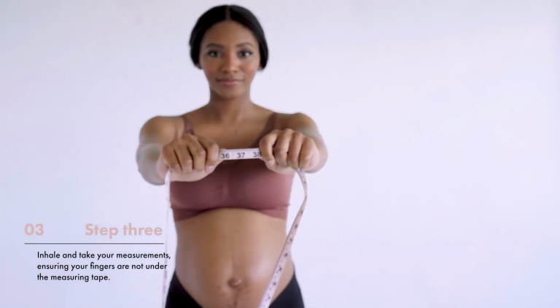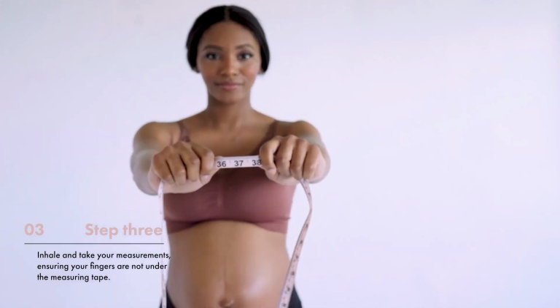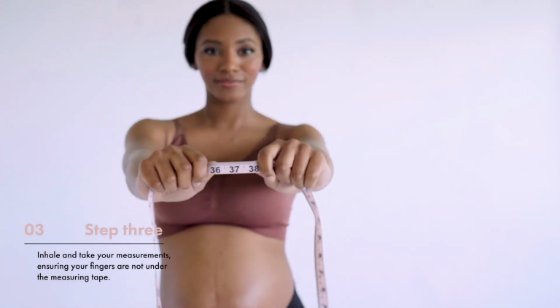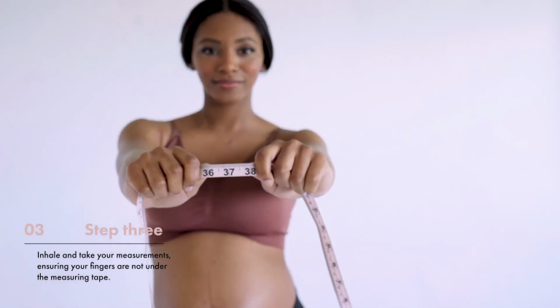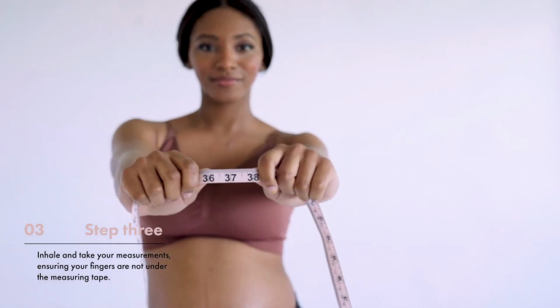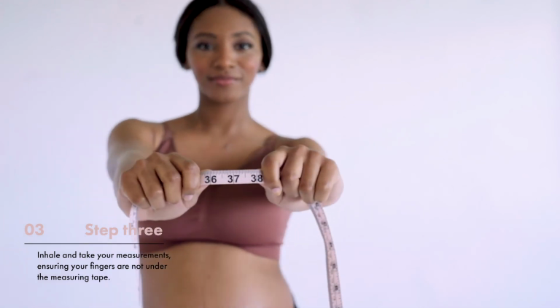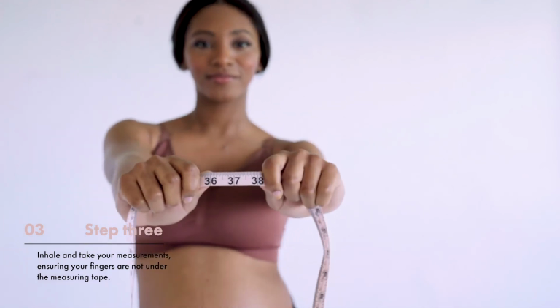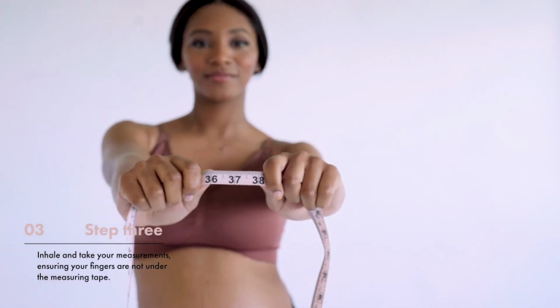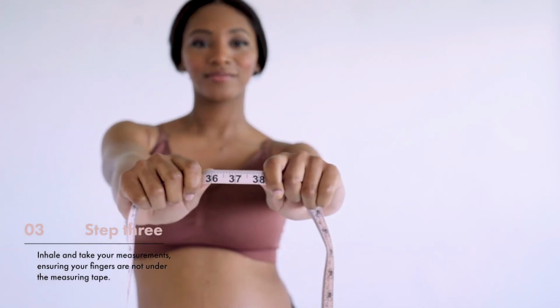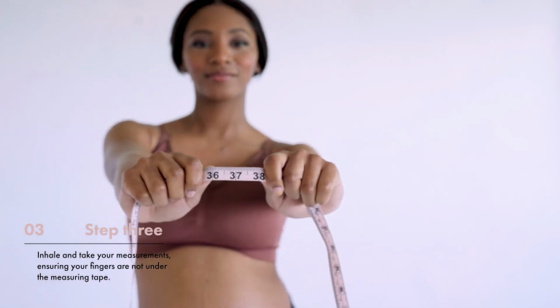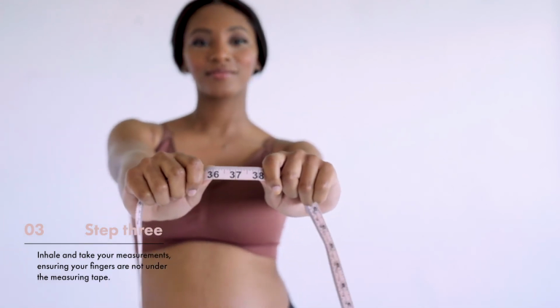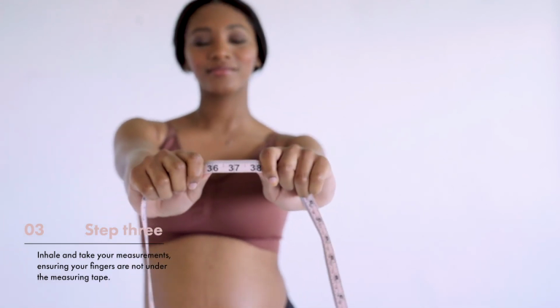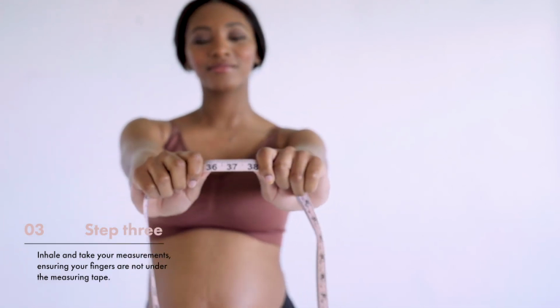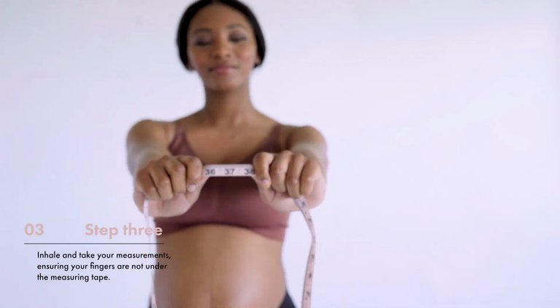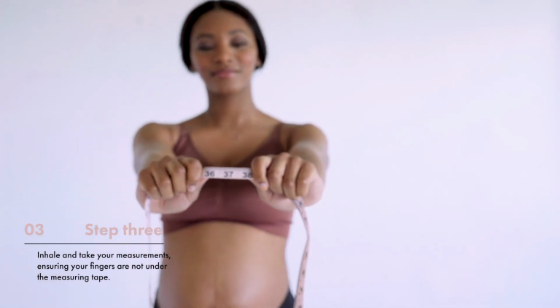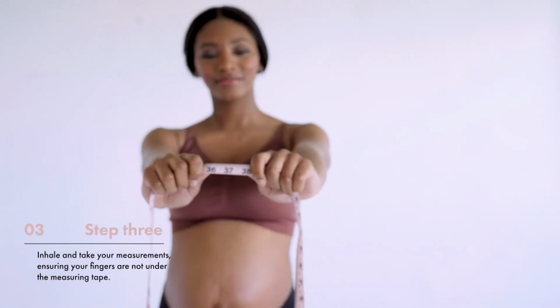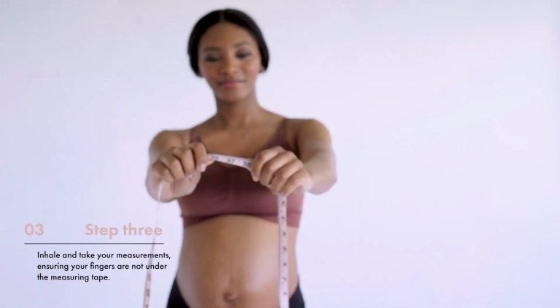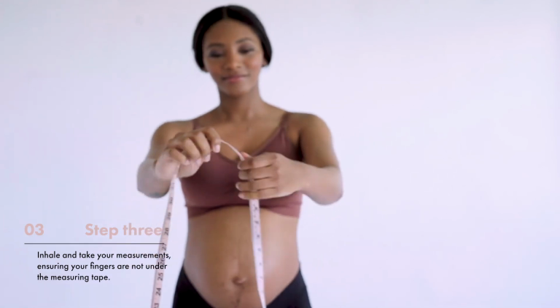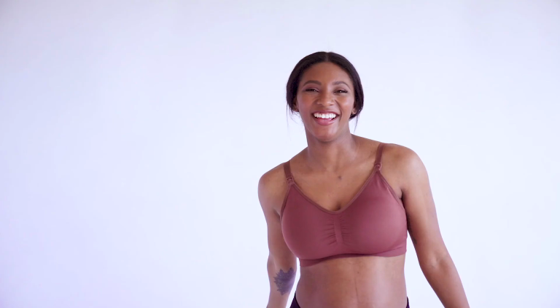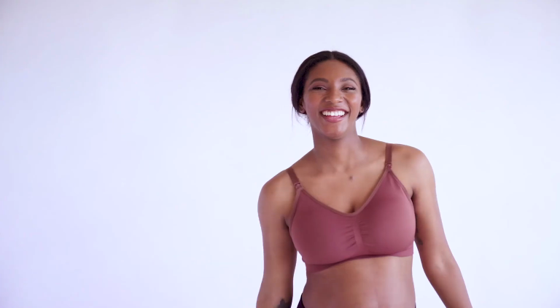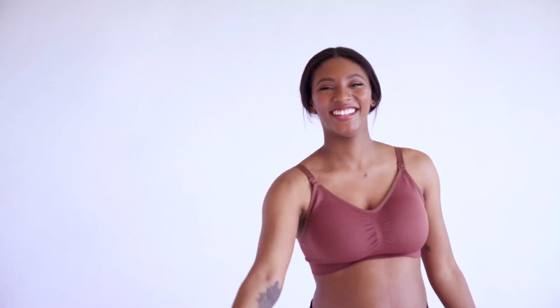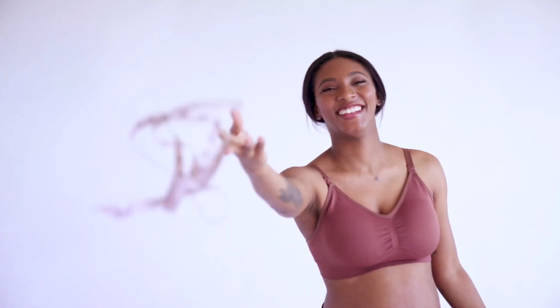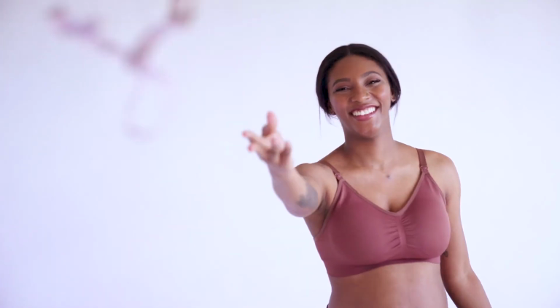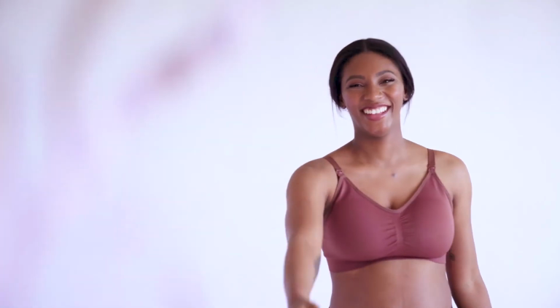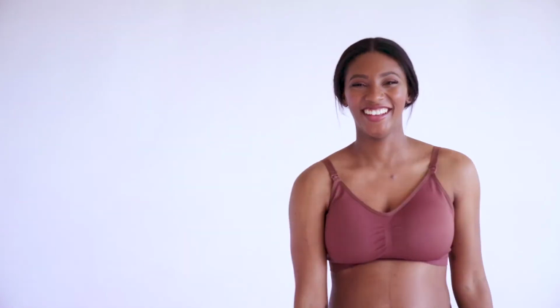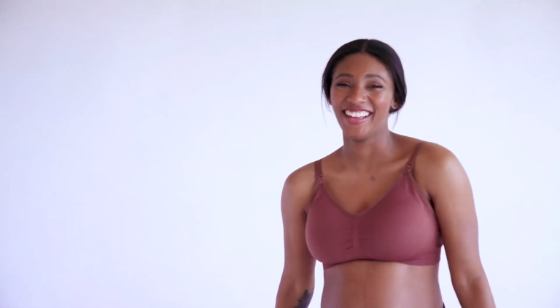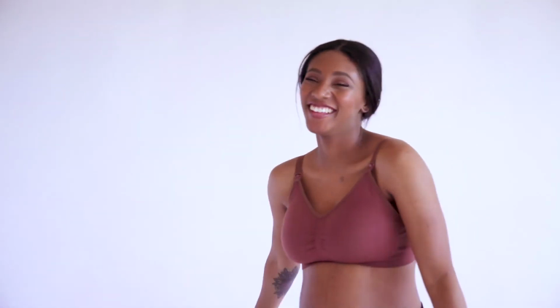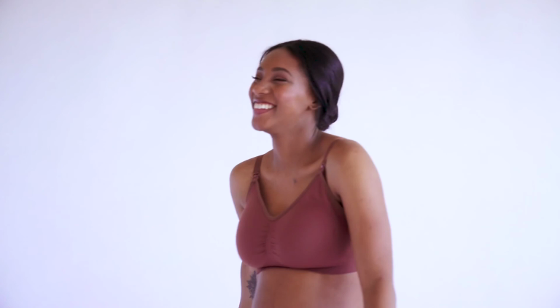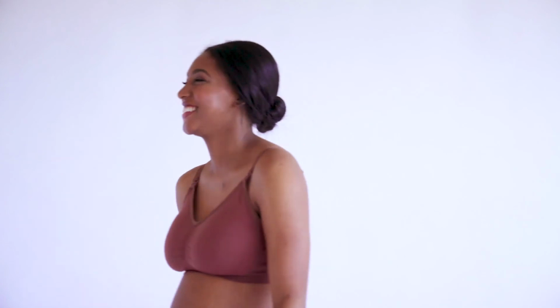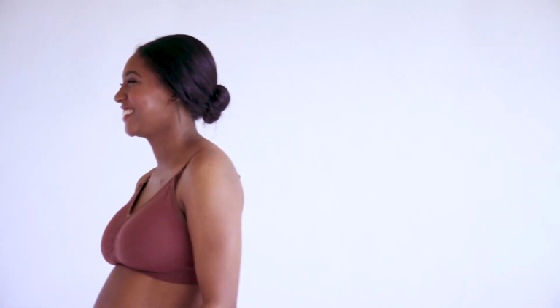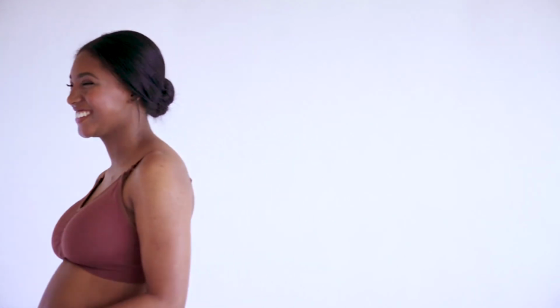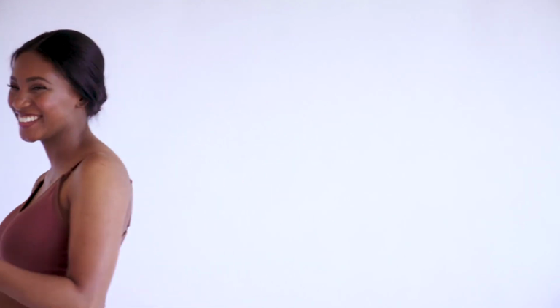Now that you have both measurements, use the Motherhood Maternity size chart to find your perfect fit.